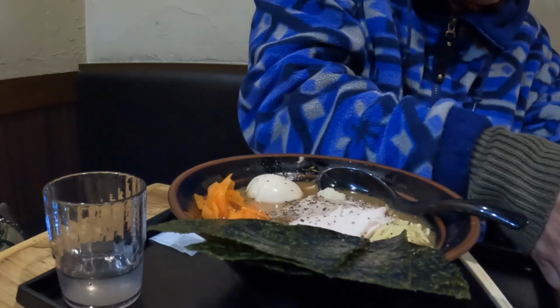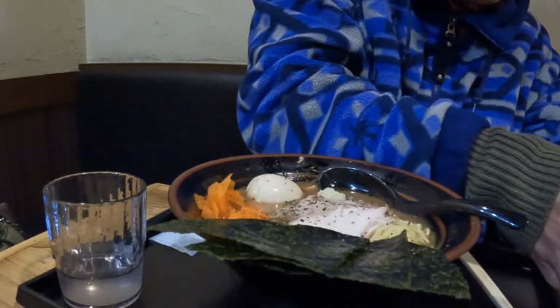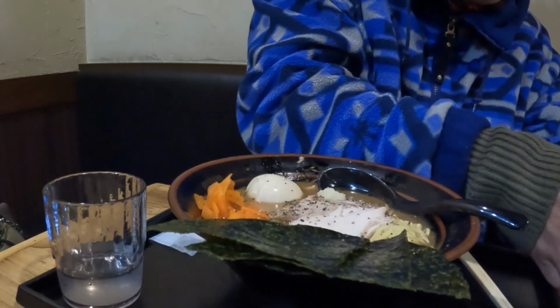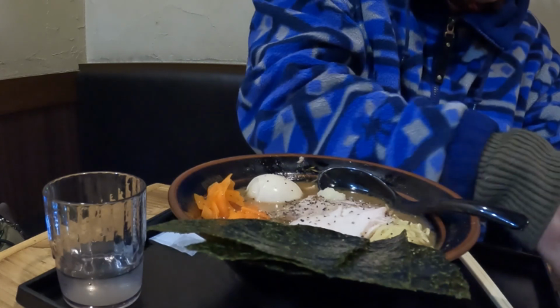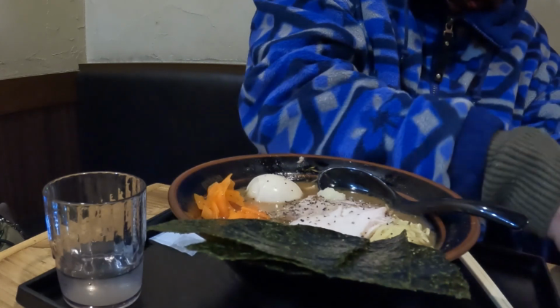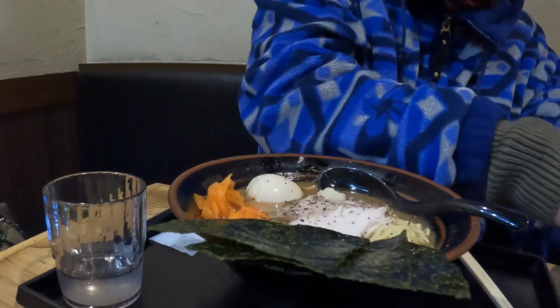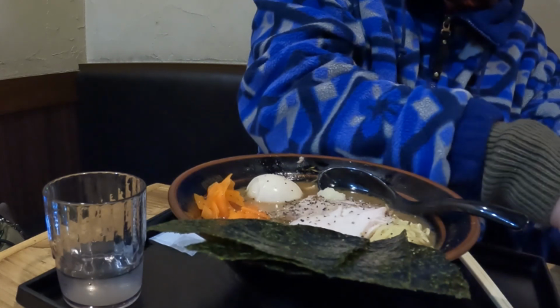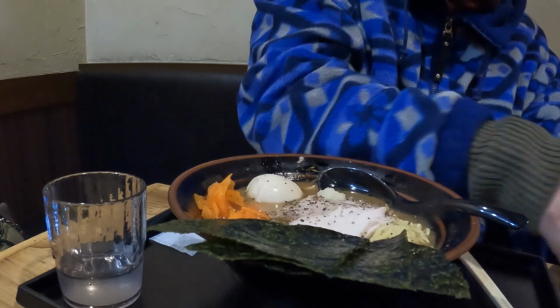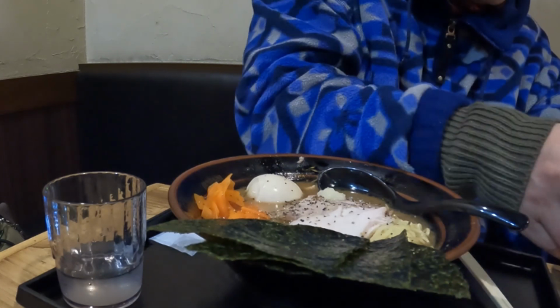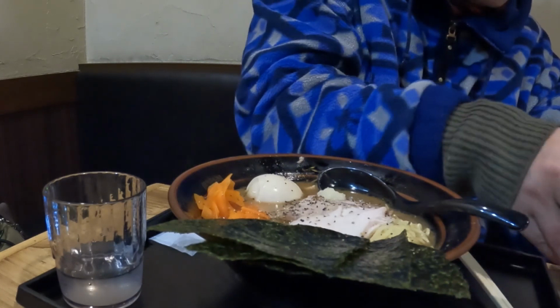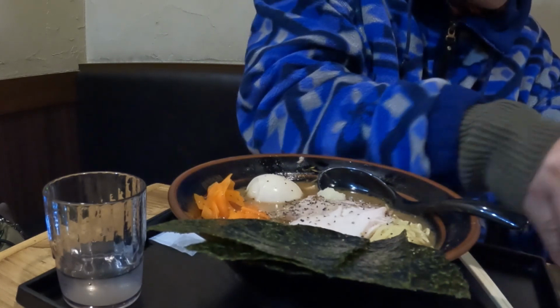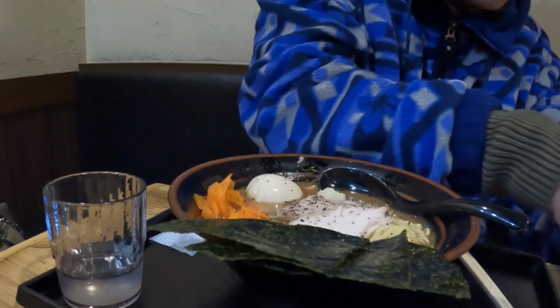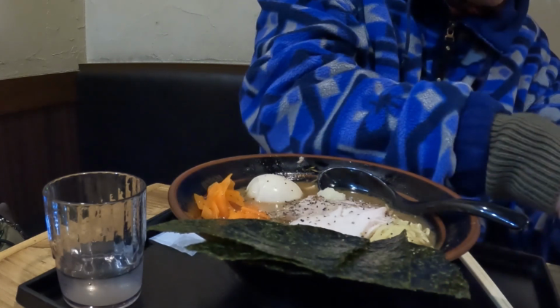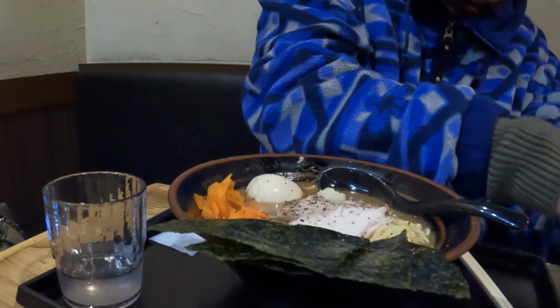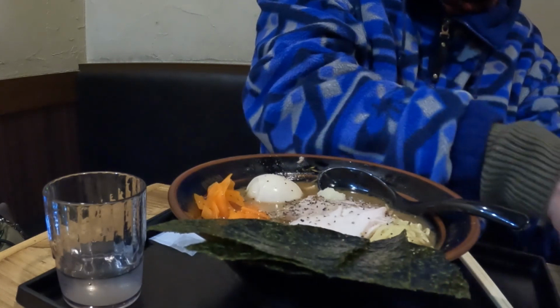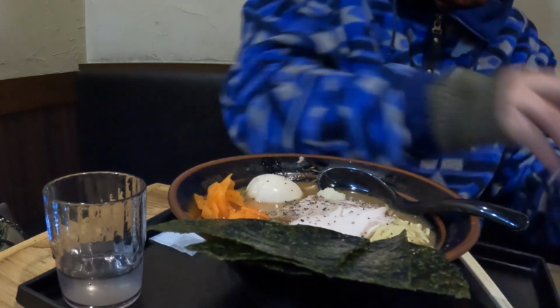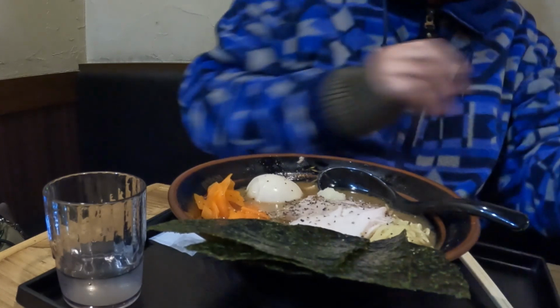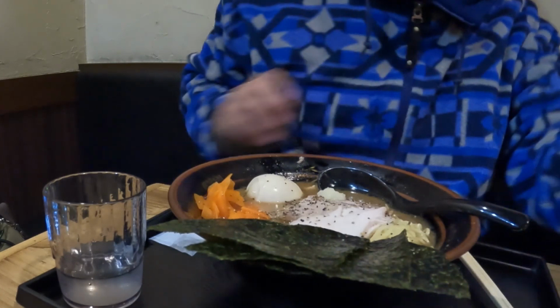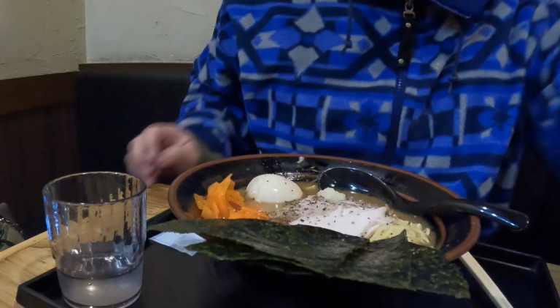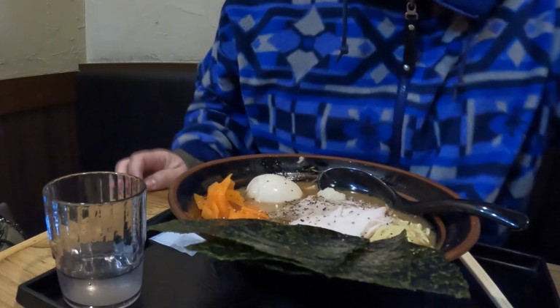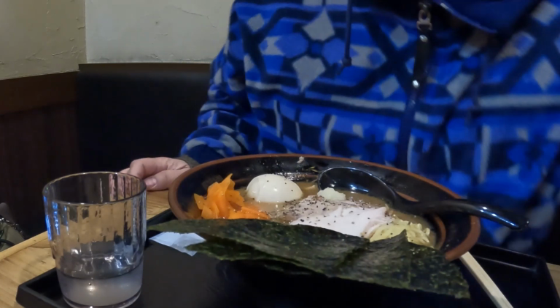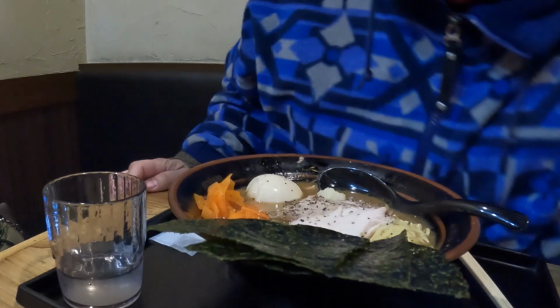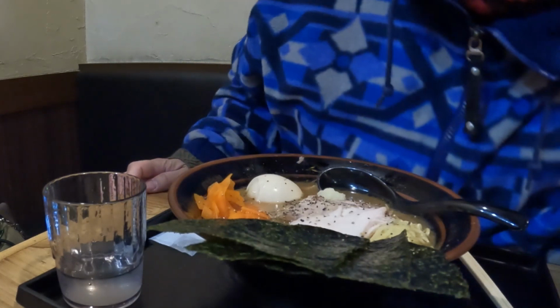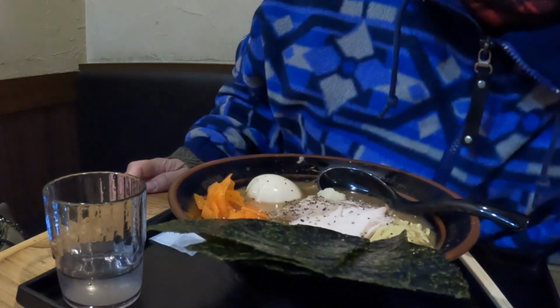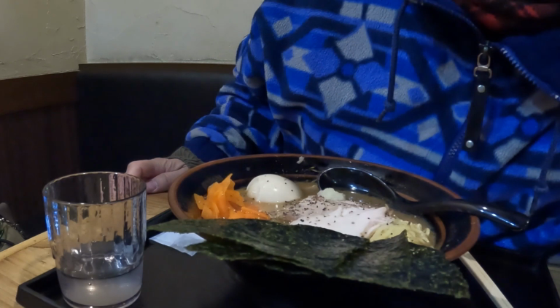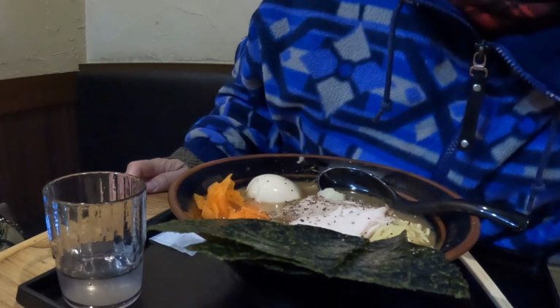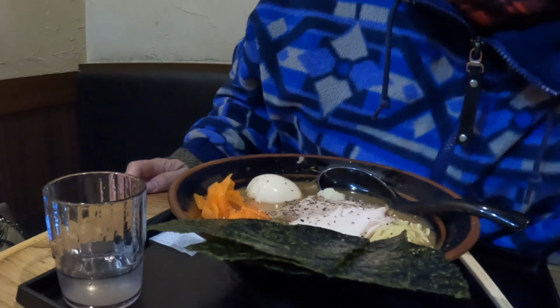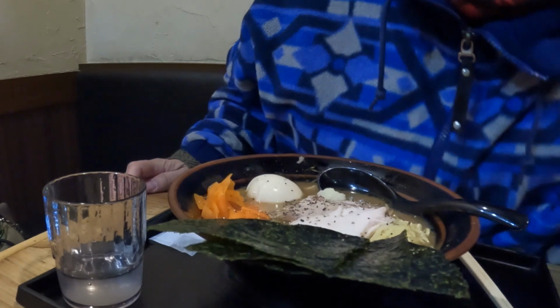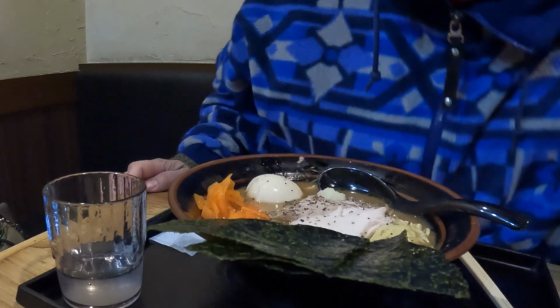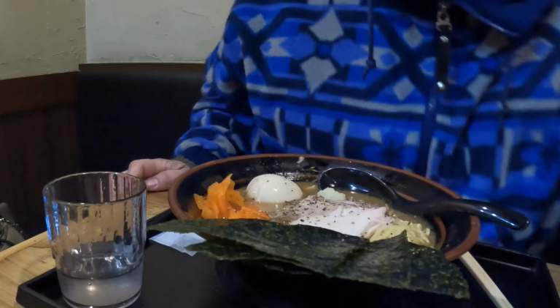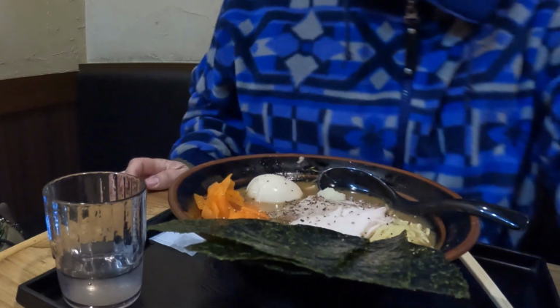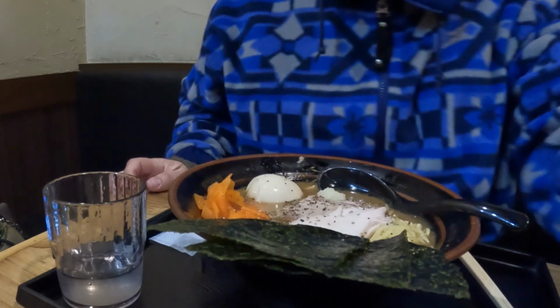この店は結構ファミリーに優しくて、個室があったり、大きなテーブルがありますので、家族連れにも安心です。